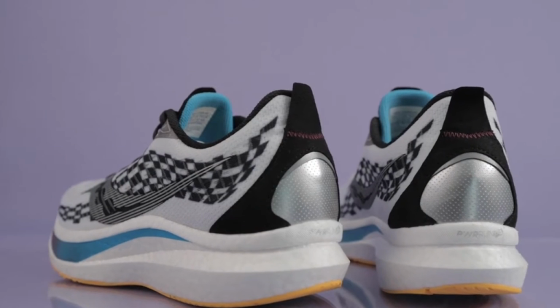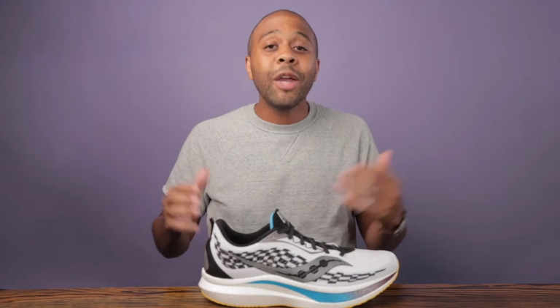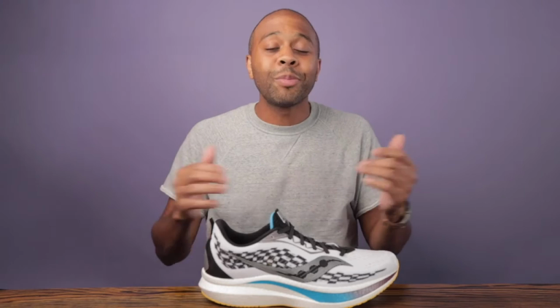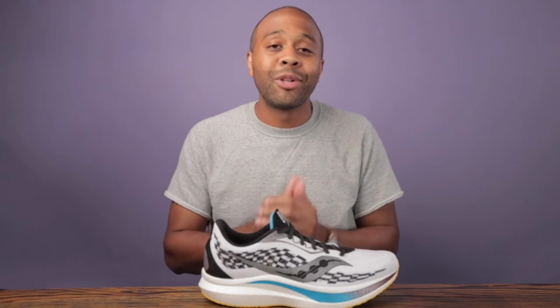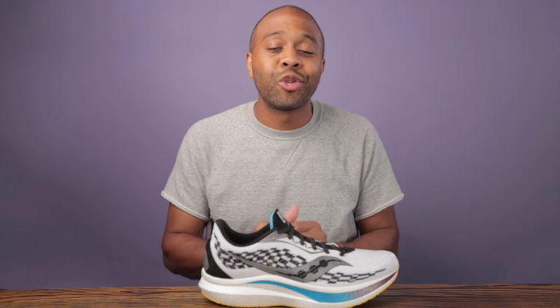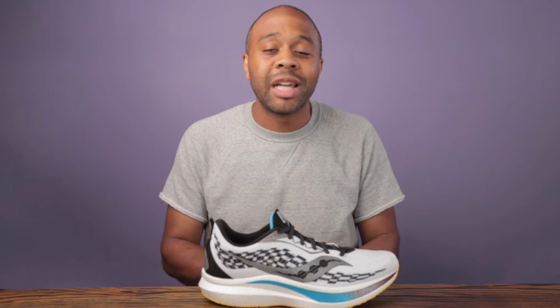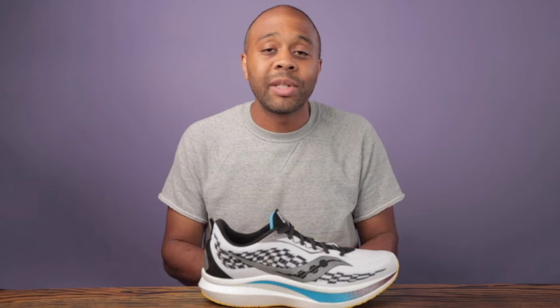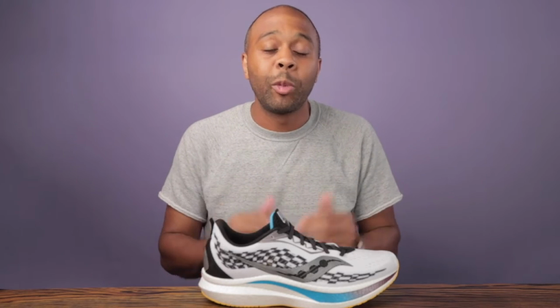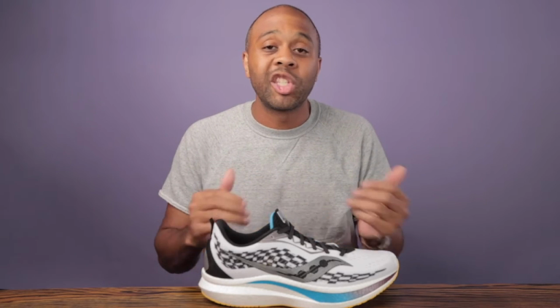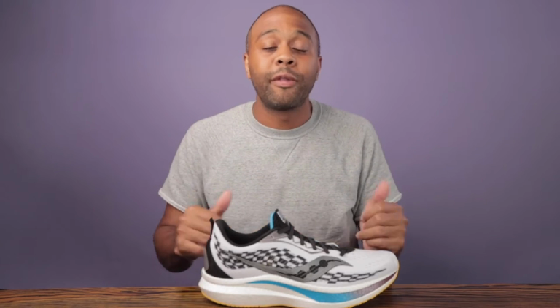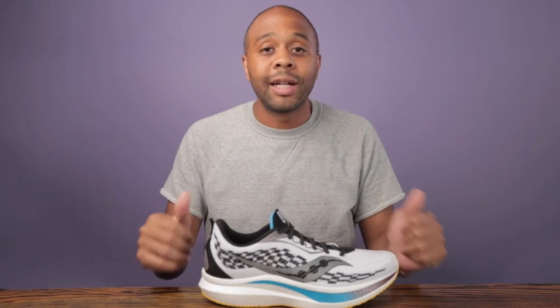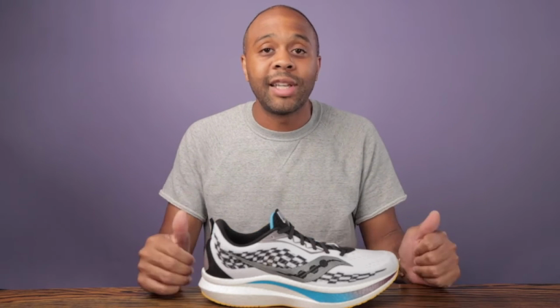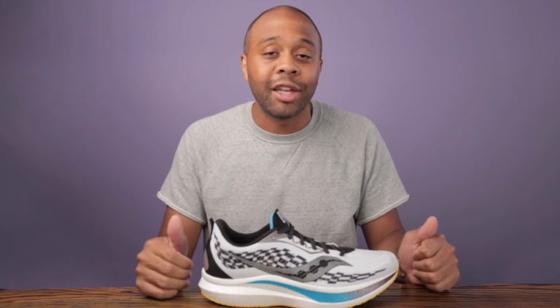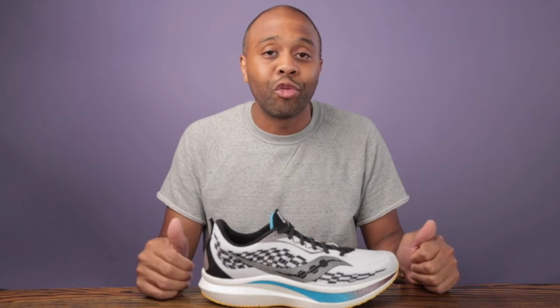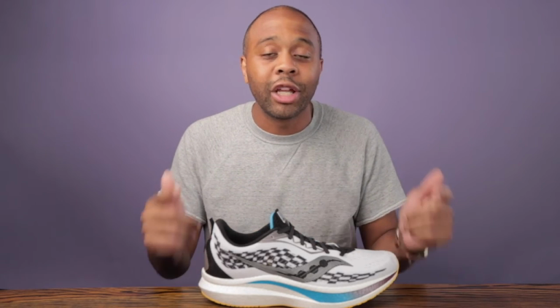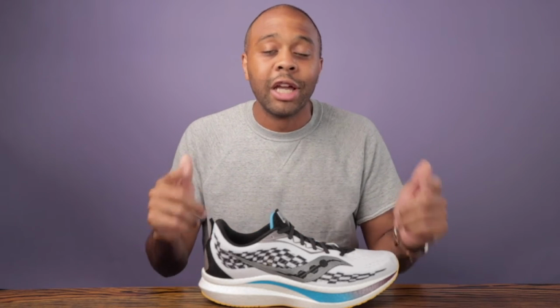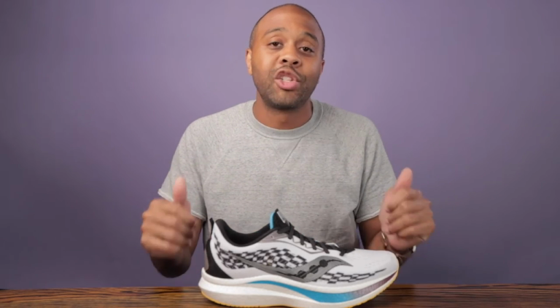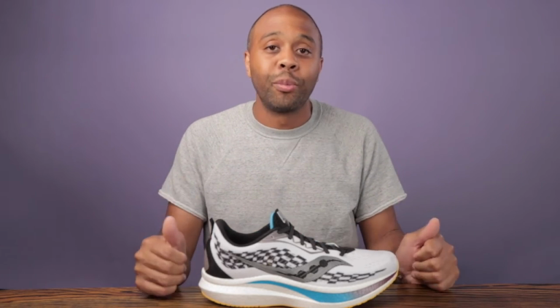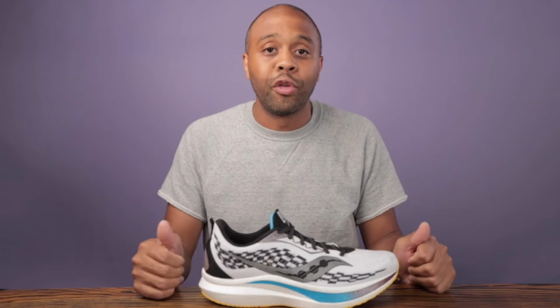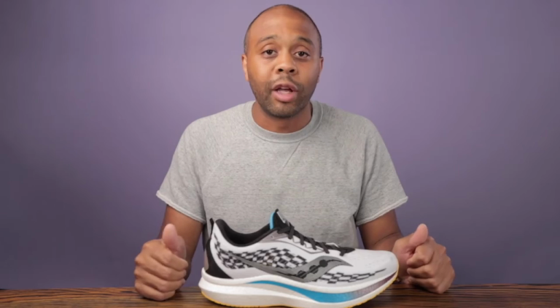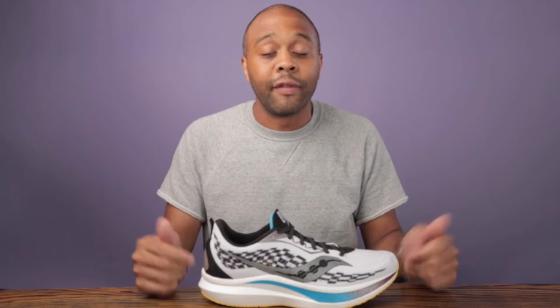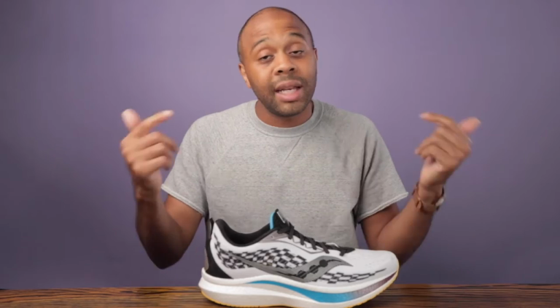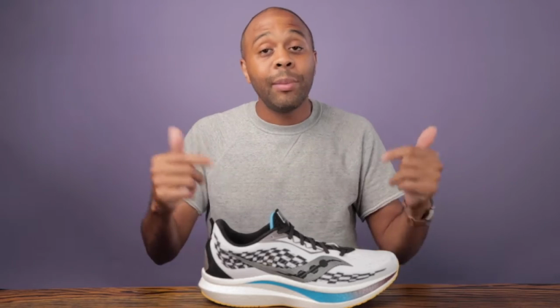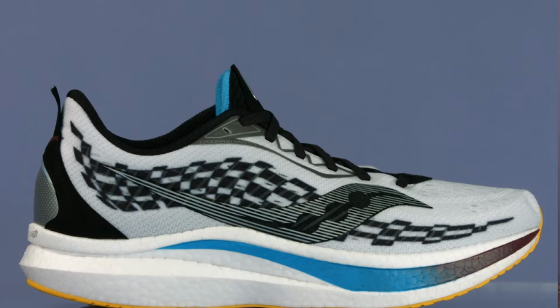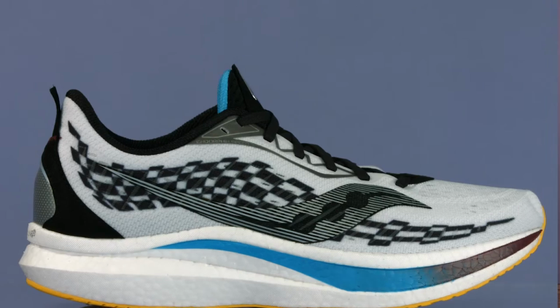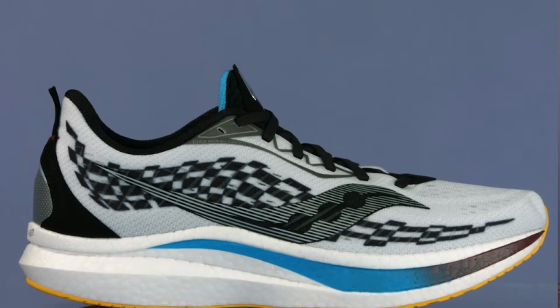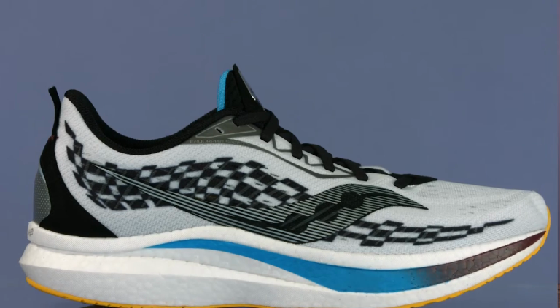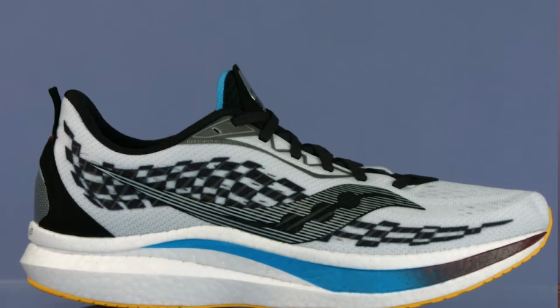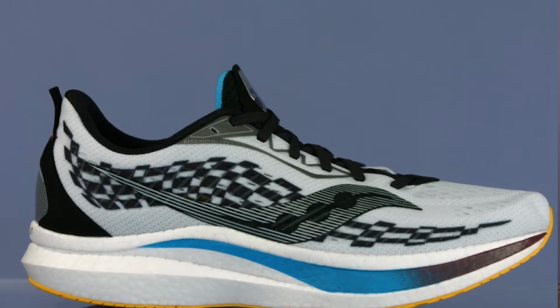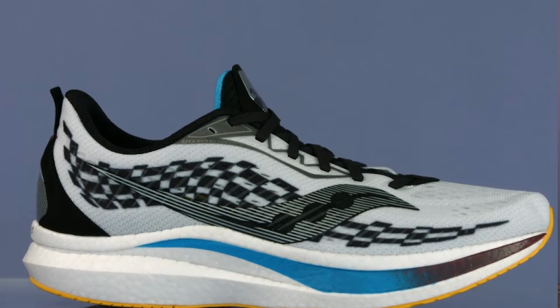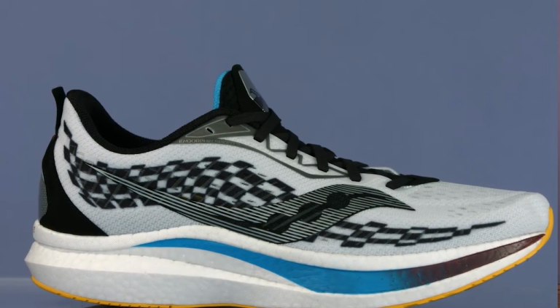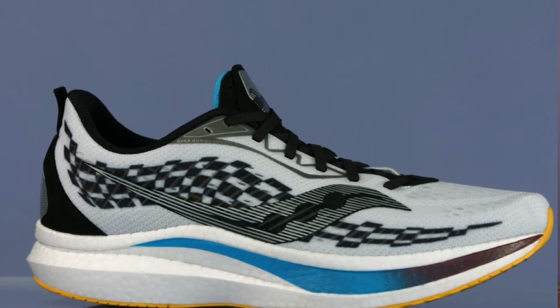Hey, it's Jordan Thomas here, helping you simplify tech and running to improve your life. Today, I'm here to talk about the Endorphin Speed II.